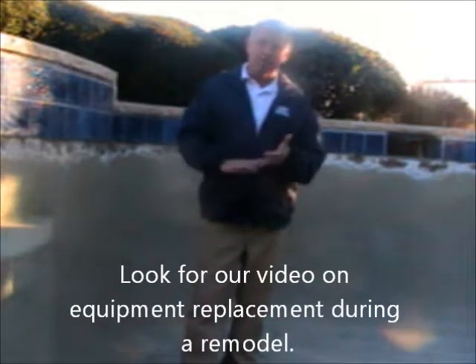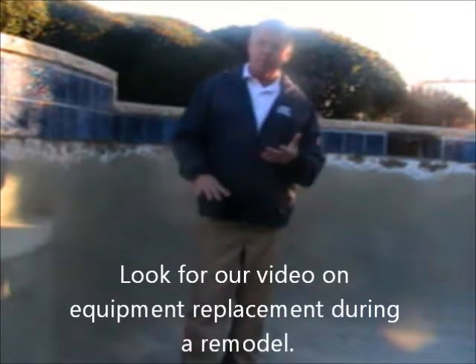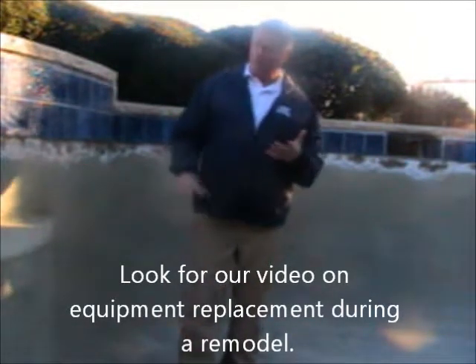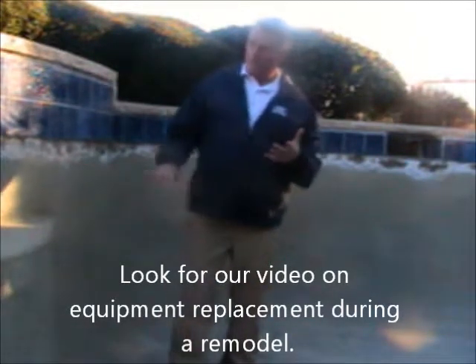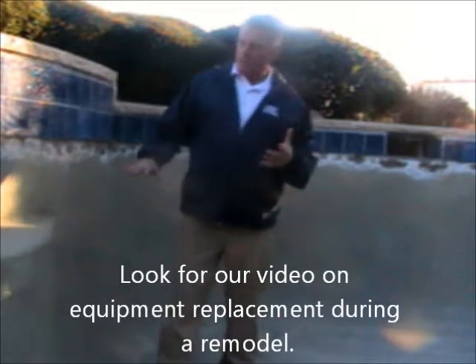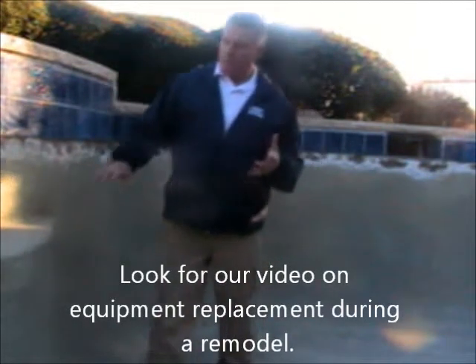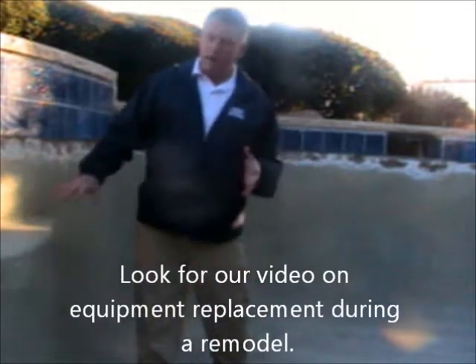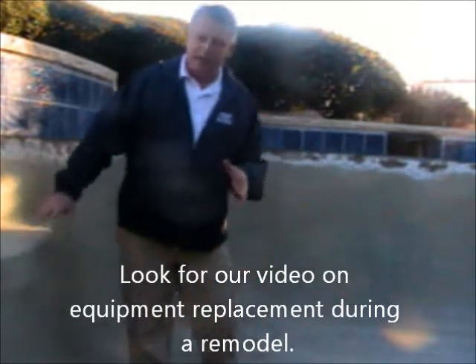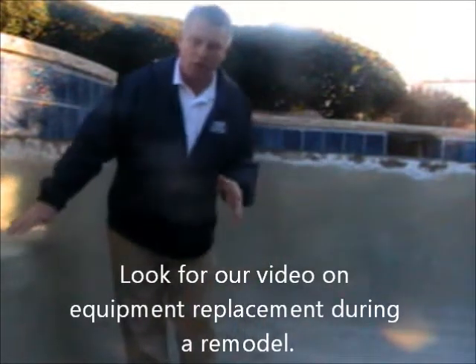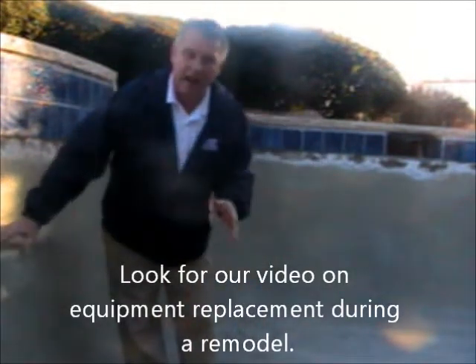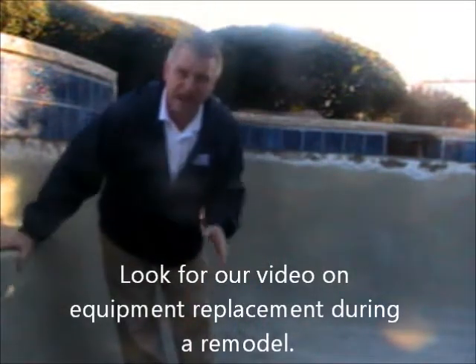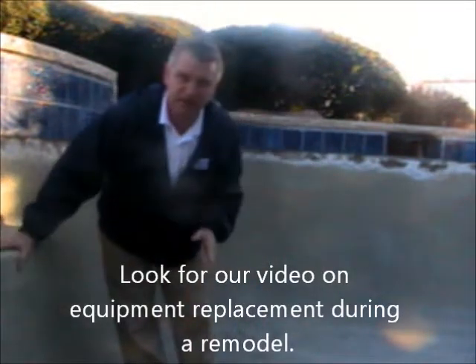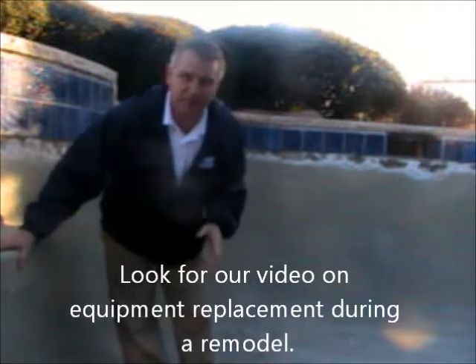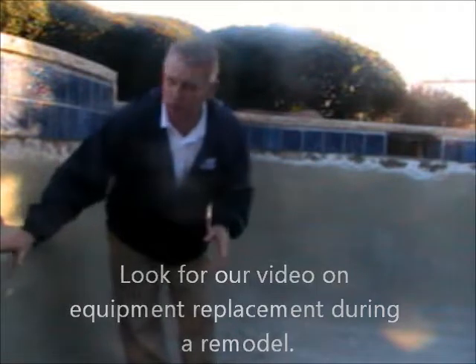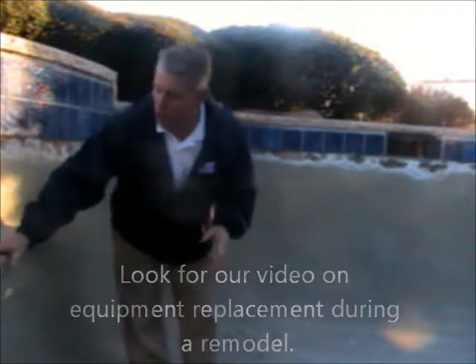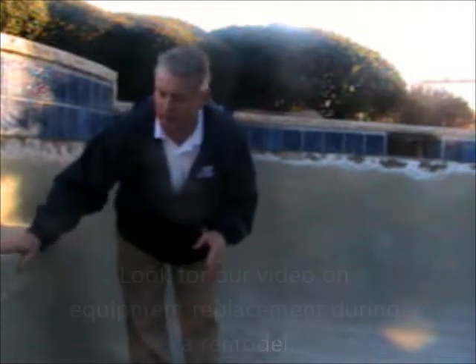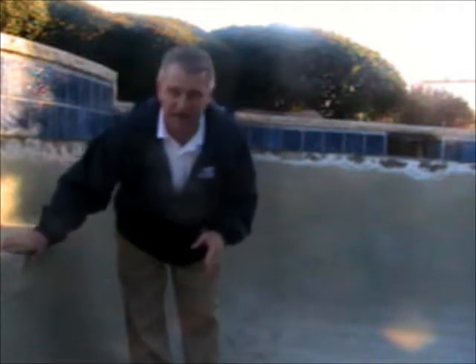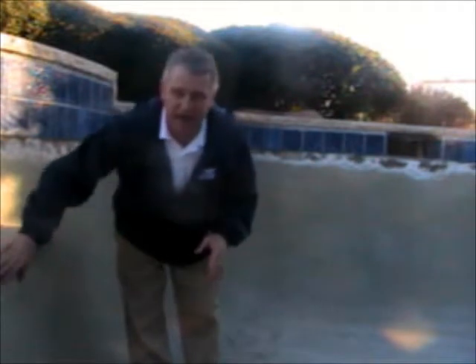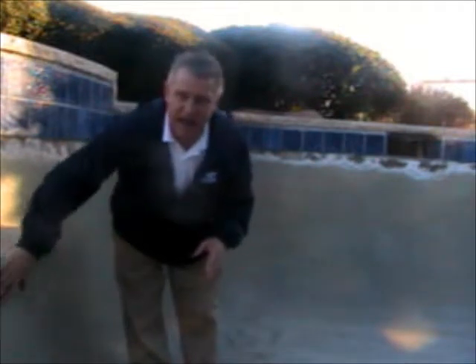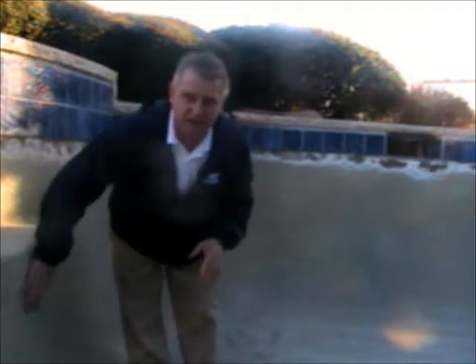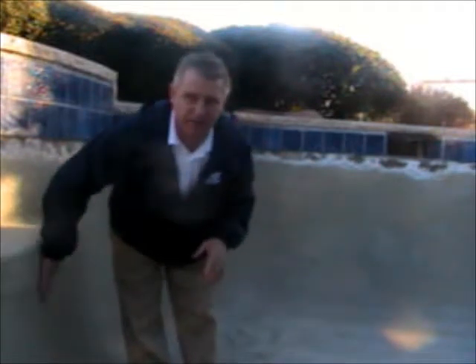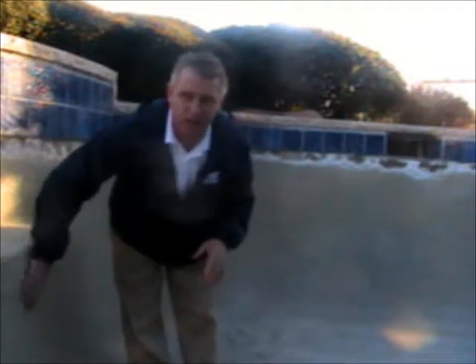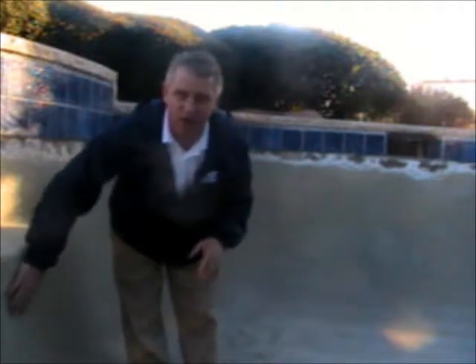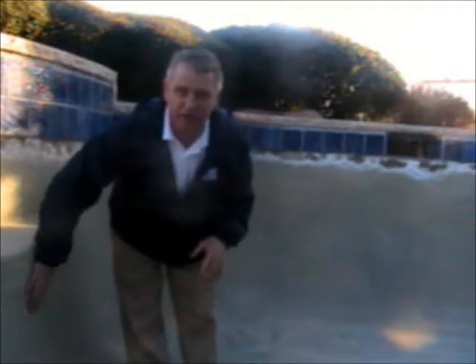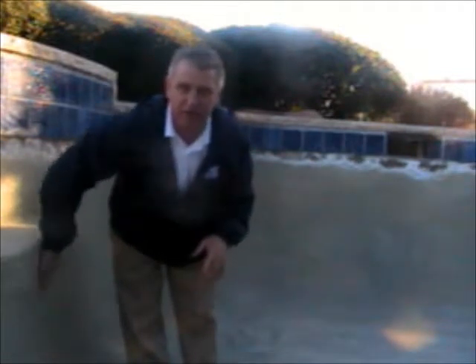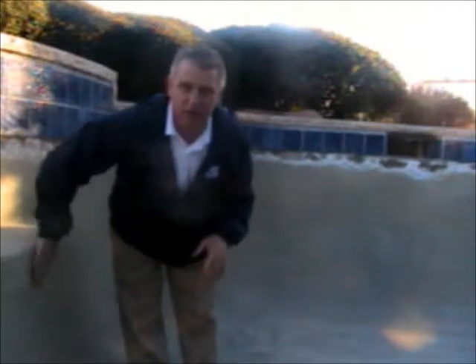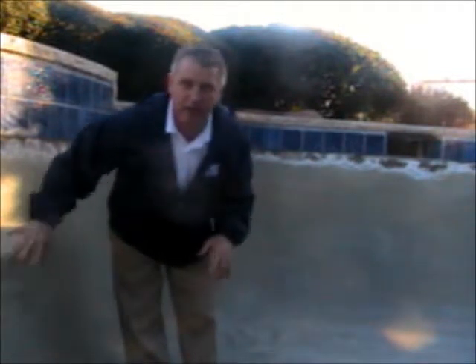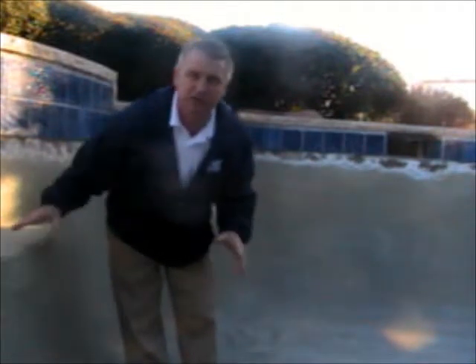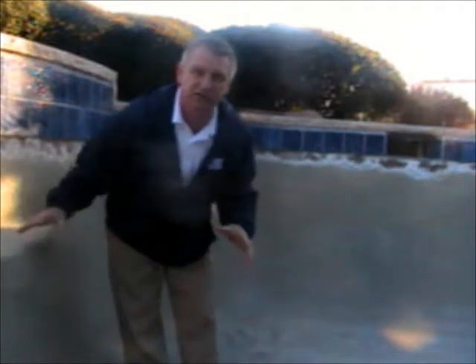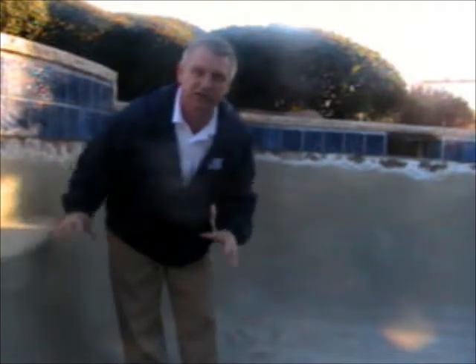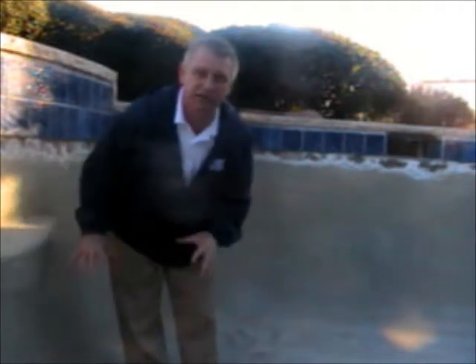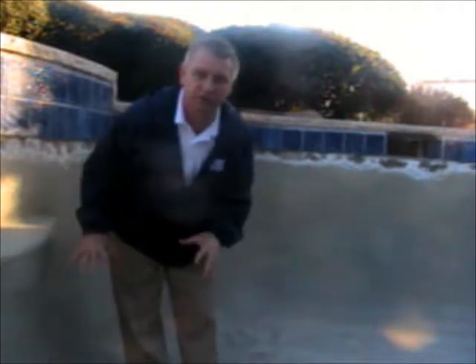The bonding coat has to be rough. It has to be rough for that new plaster to stick to.